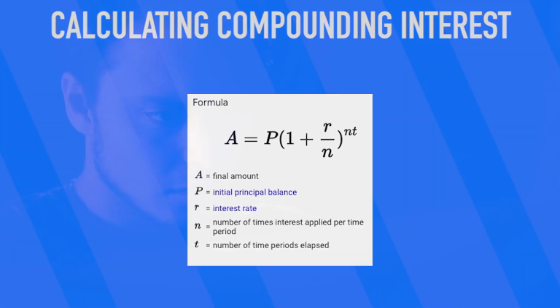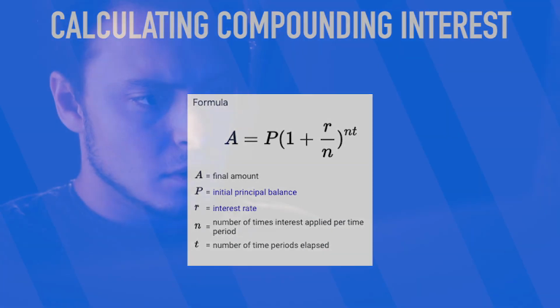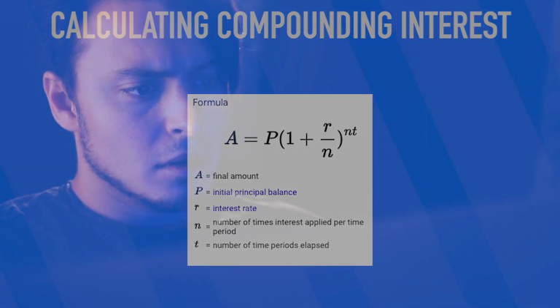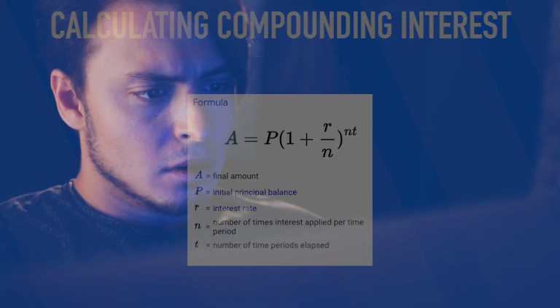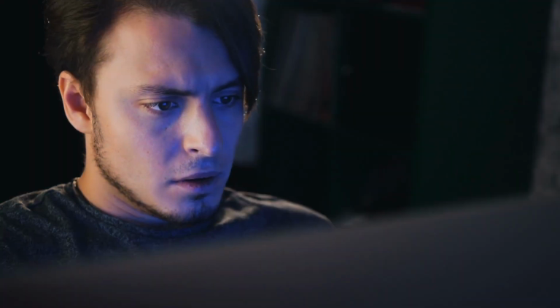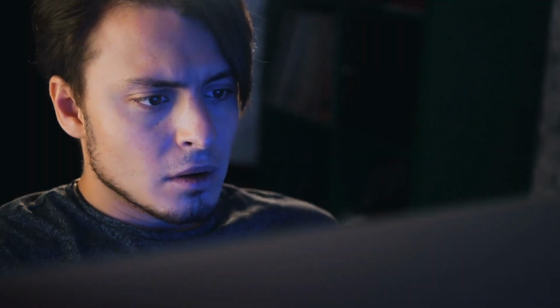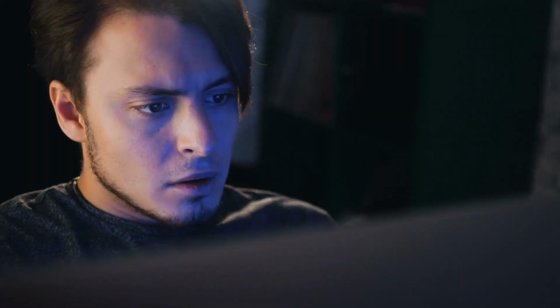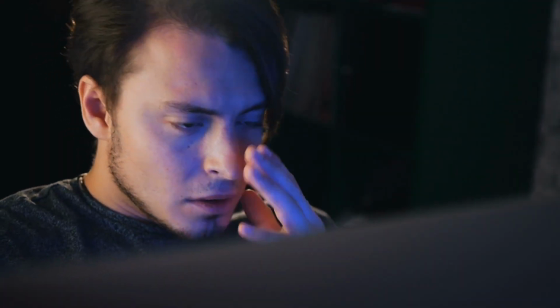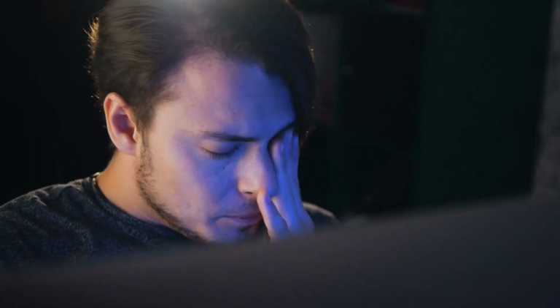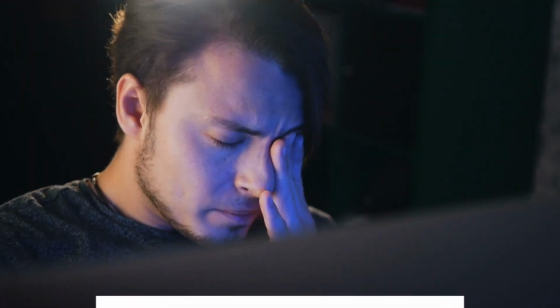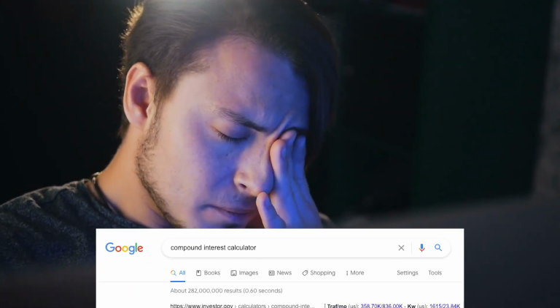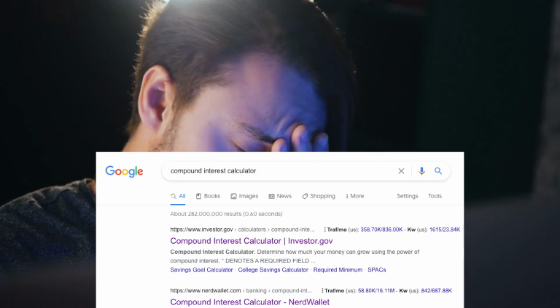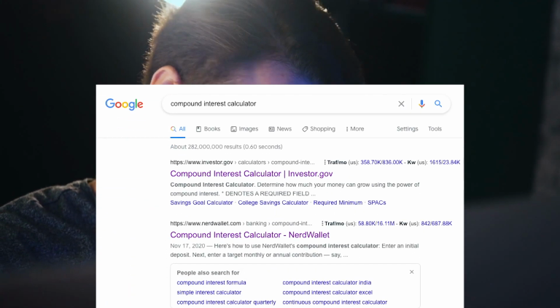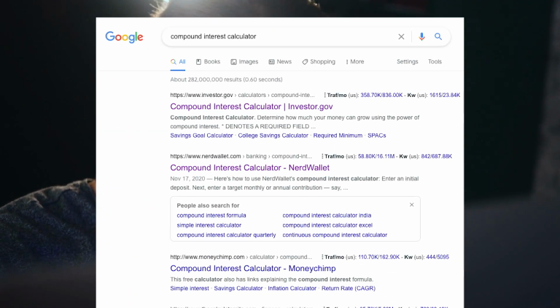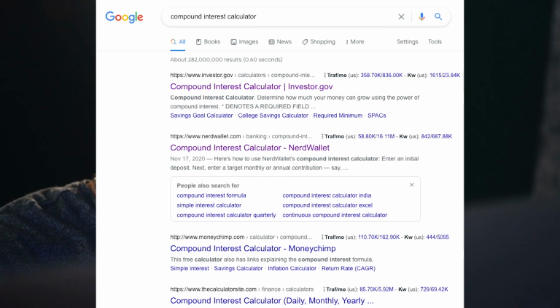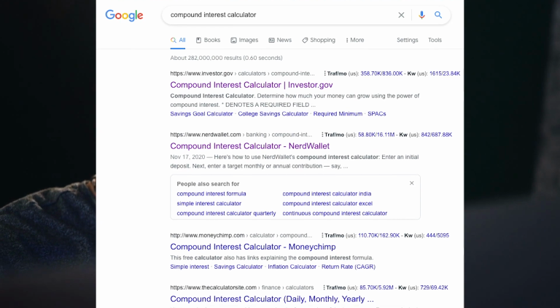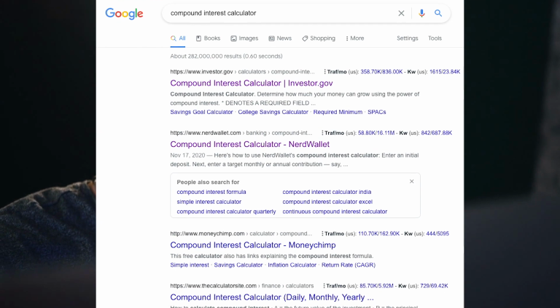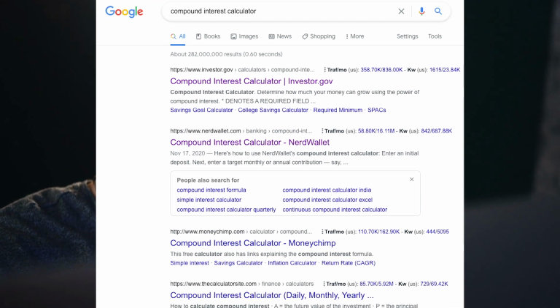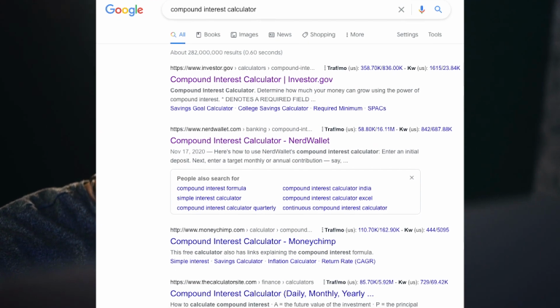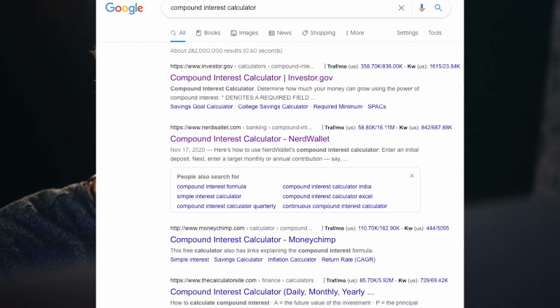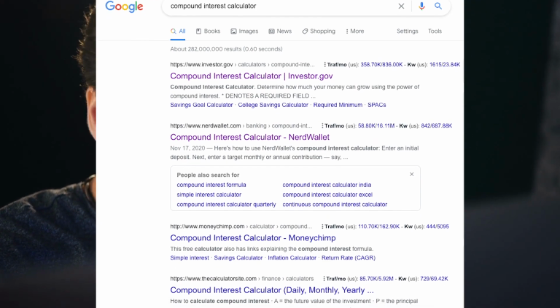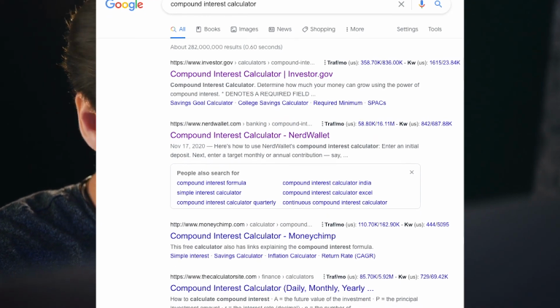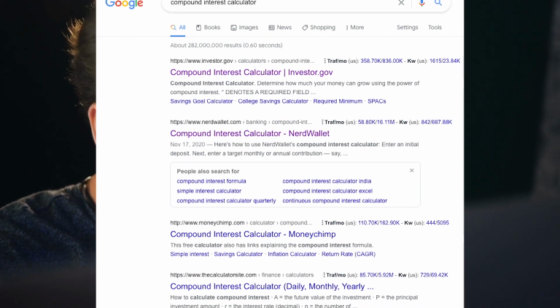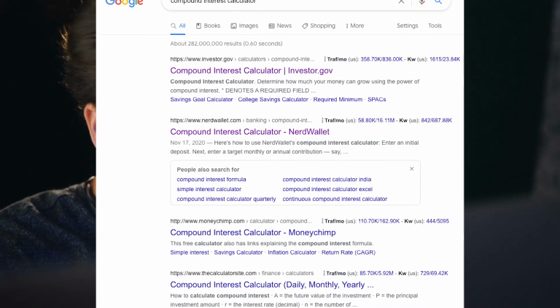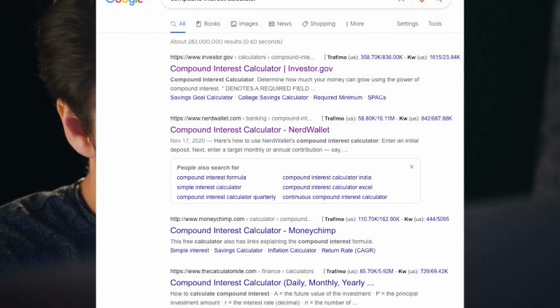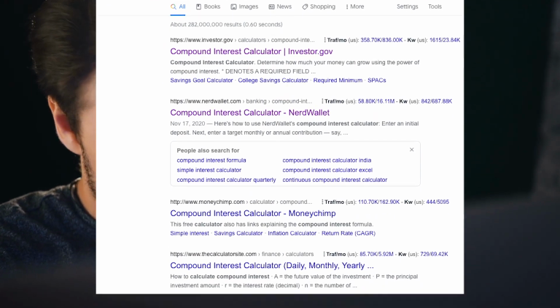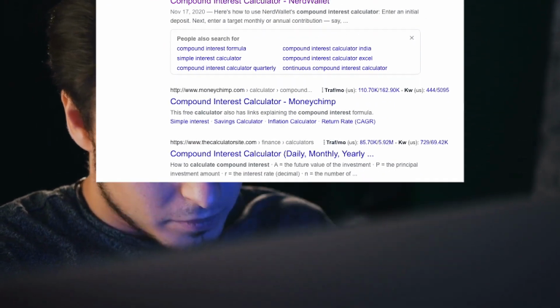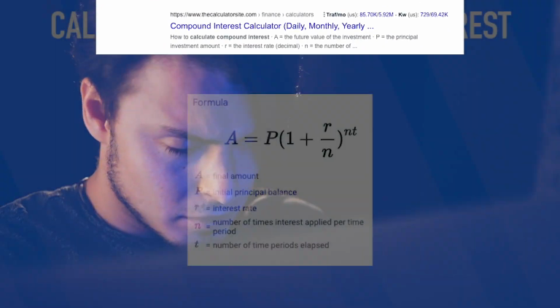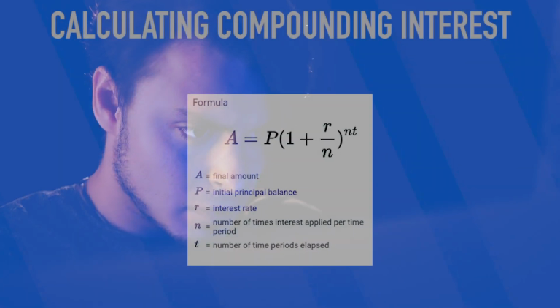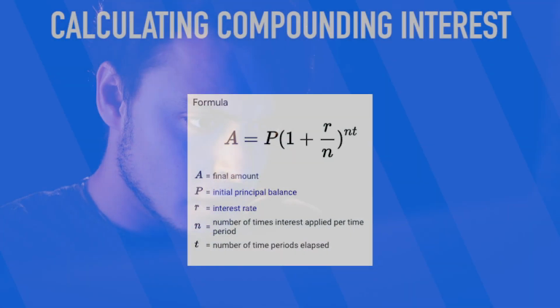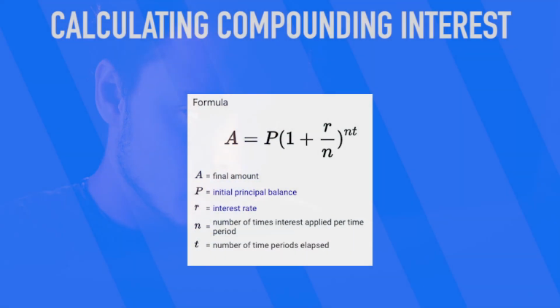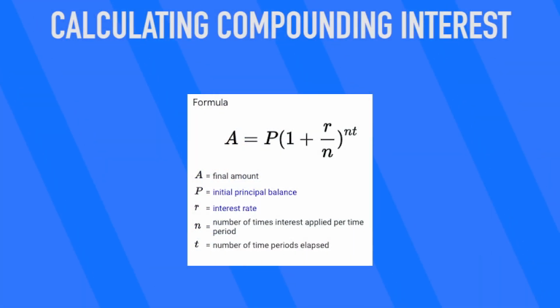While this initially looks complicated, there are online calculators to make it very simple for you to do yourself without having to figure out this formula.